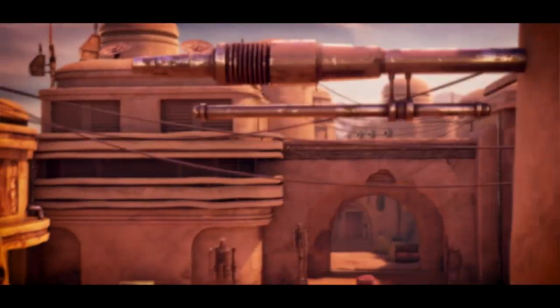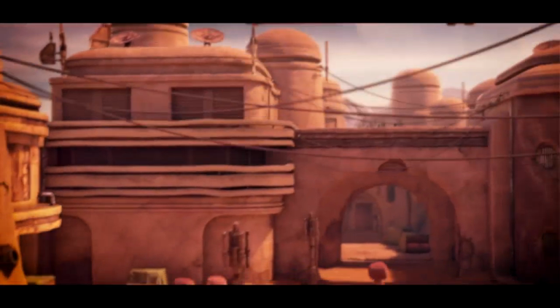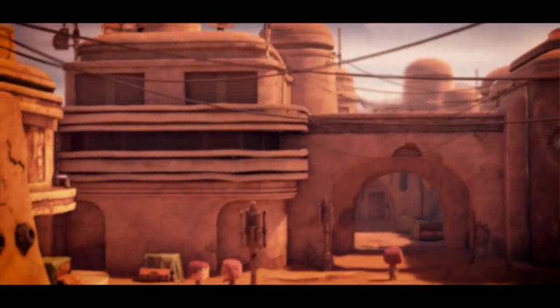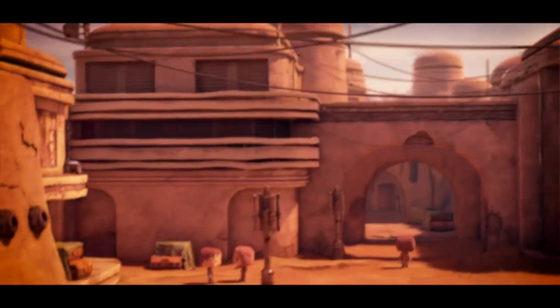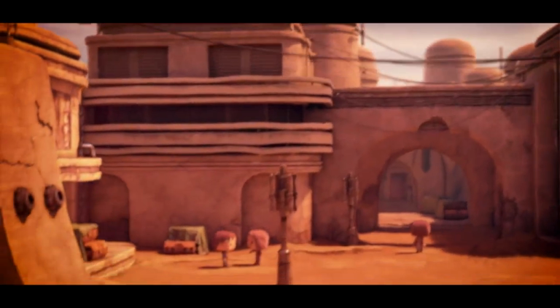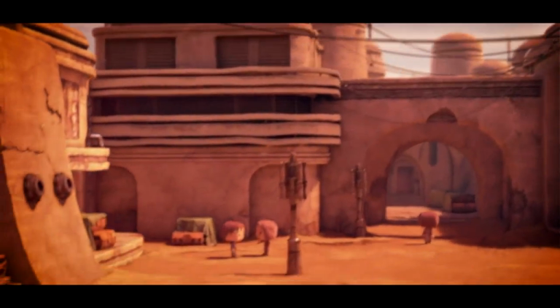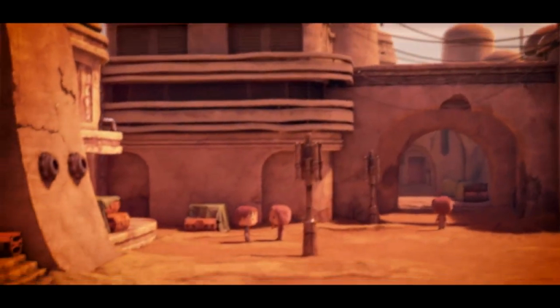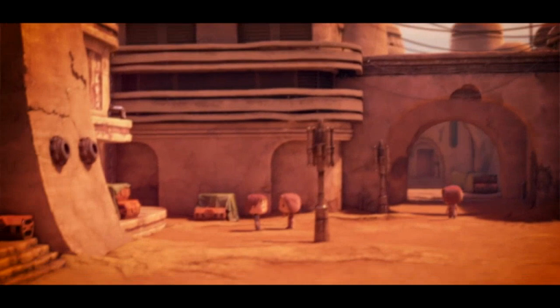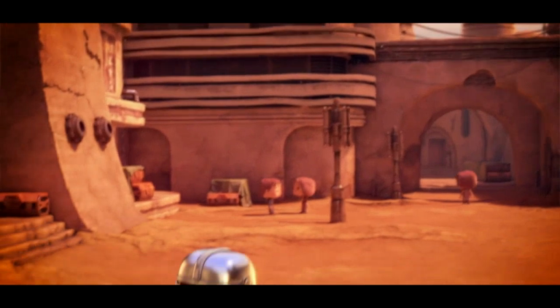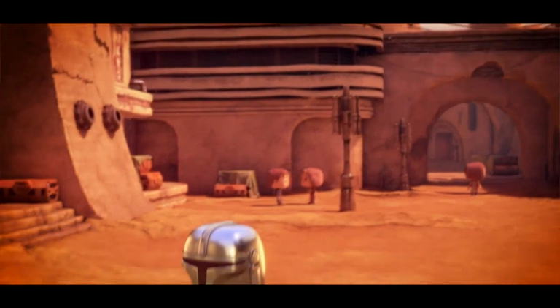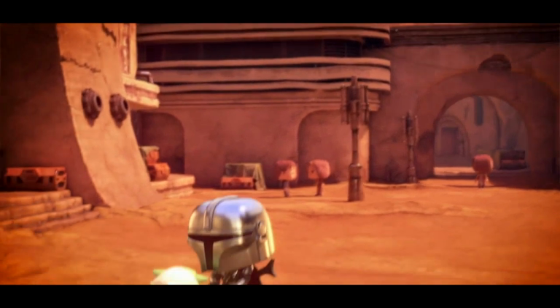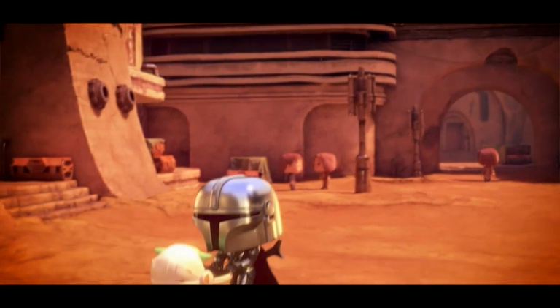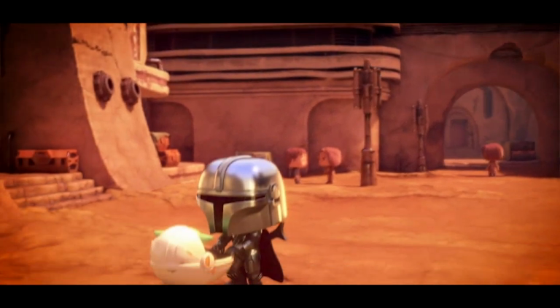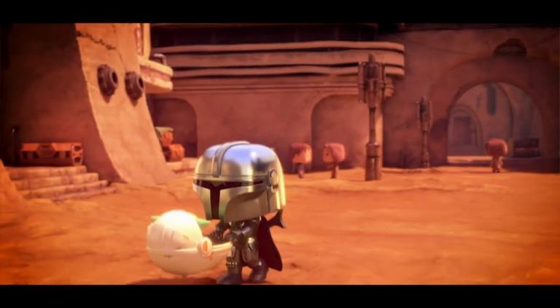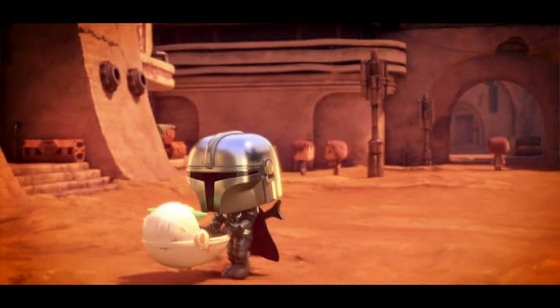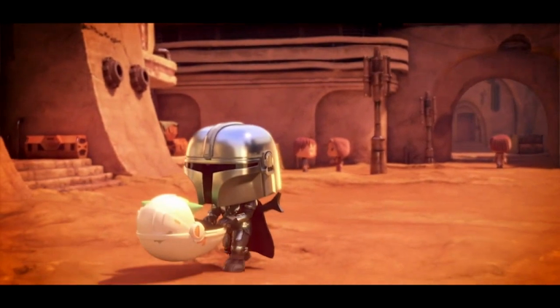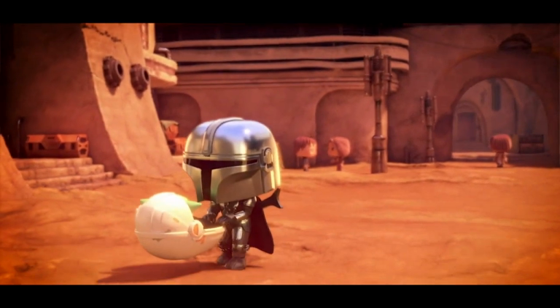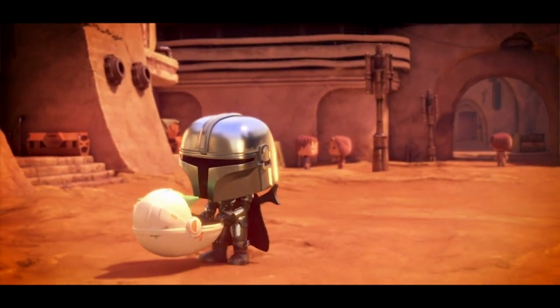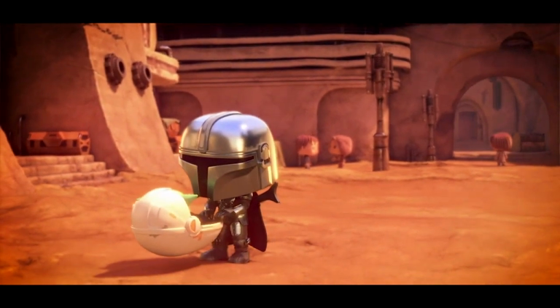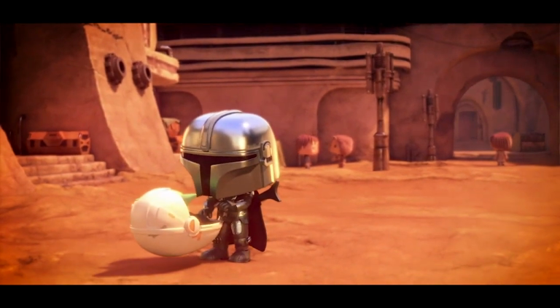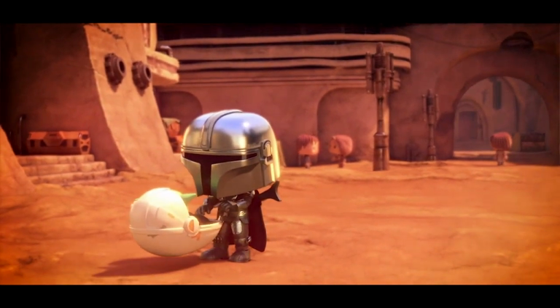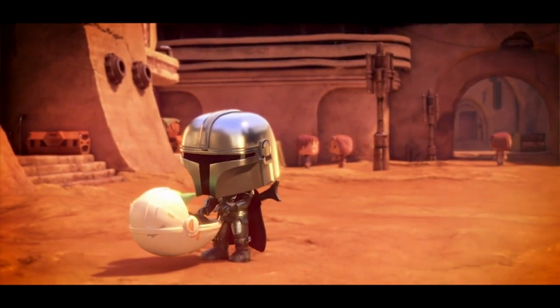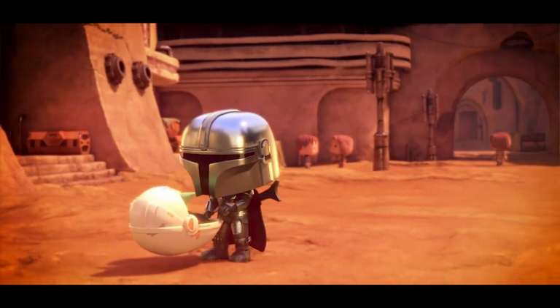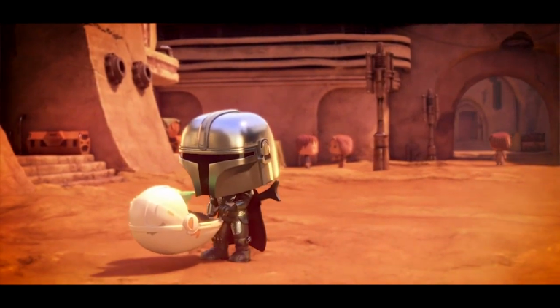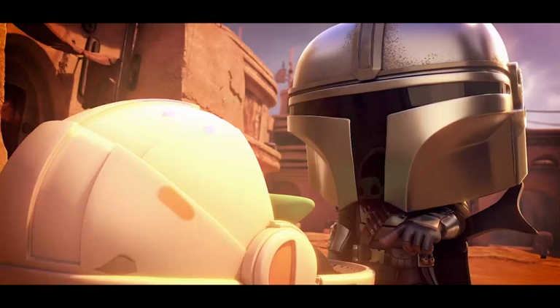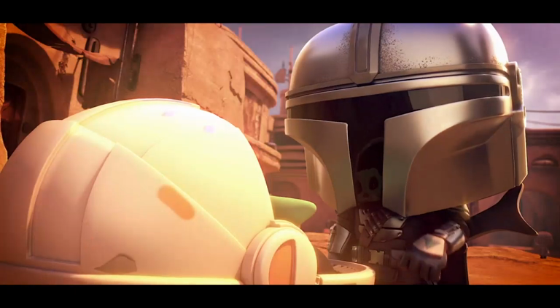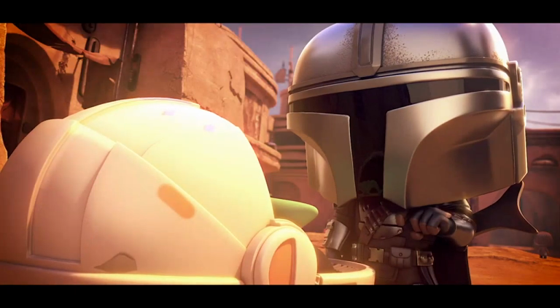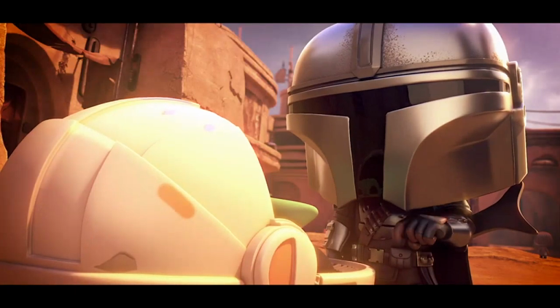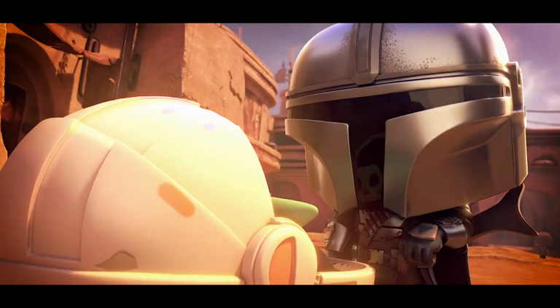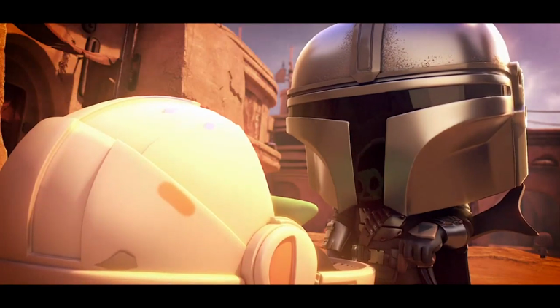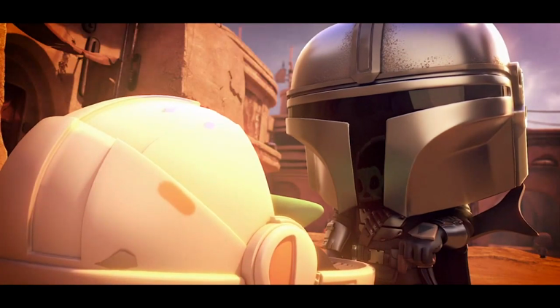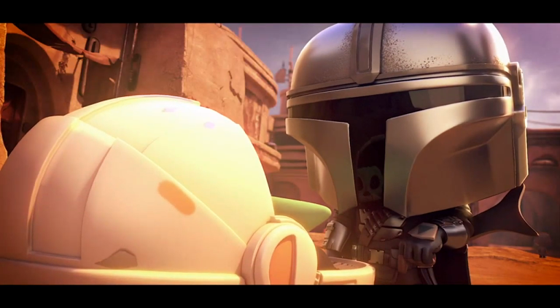It stands at around 4 inches tall and comes with a clear plastic stand to help display it in all its glory.